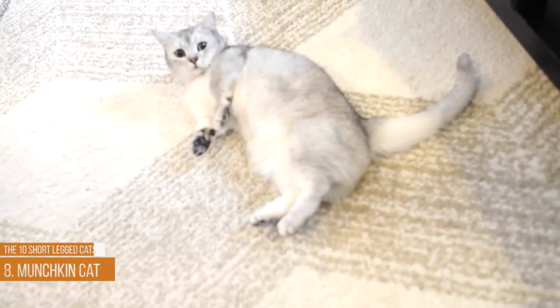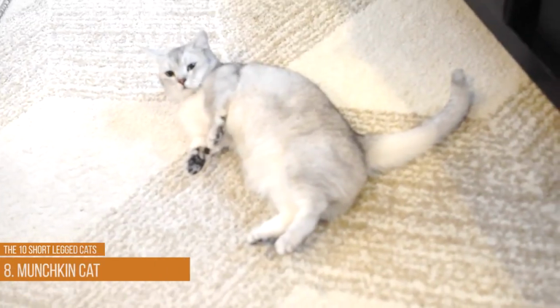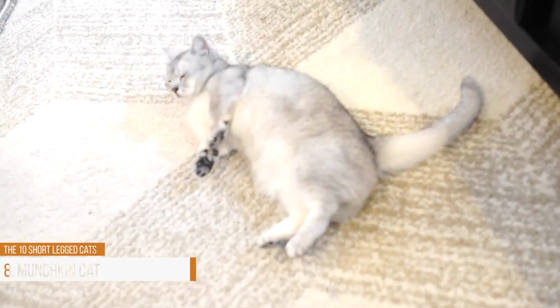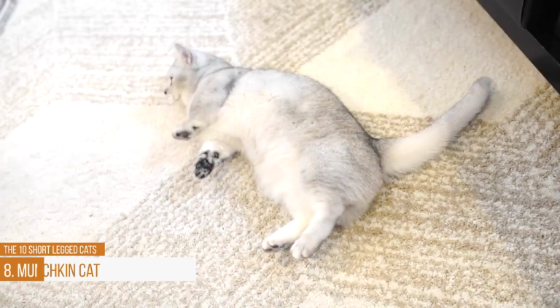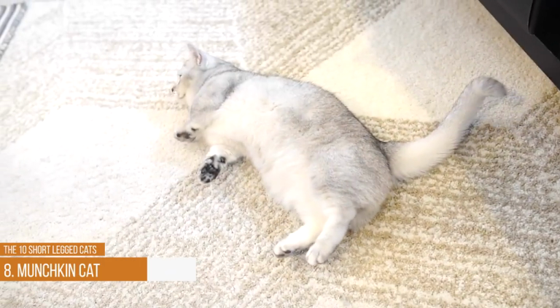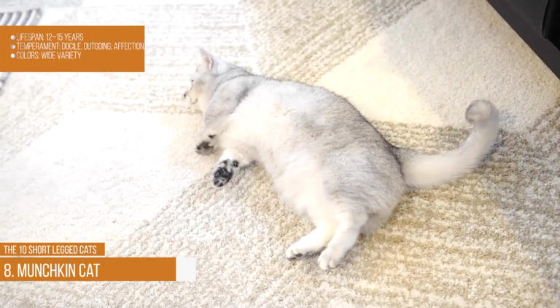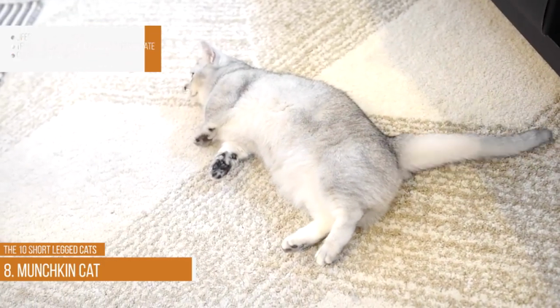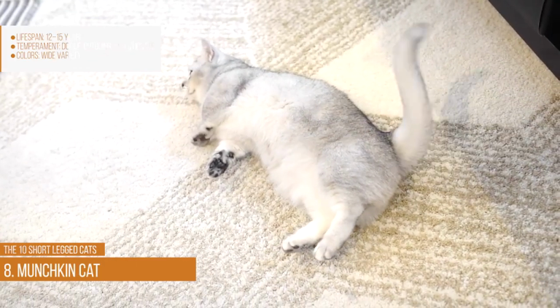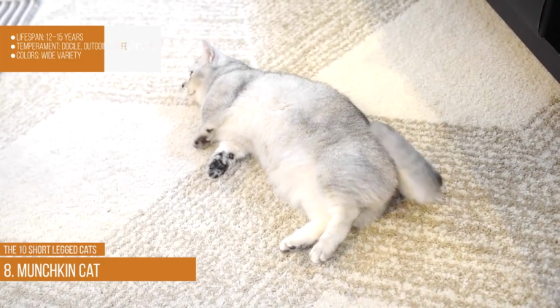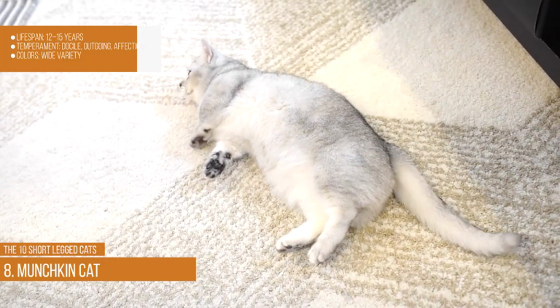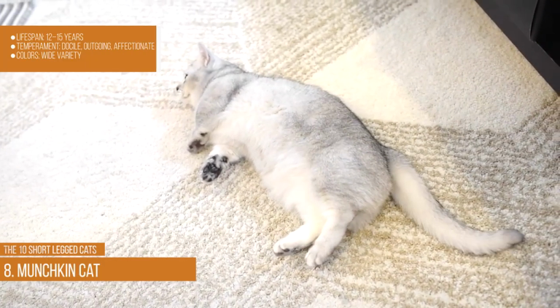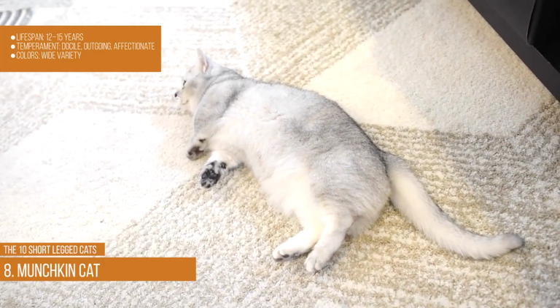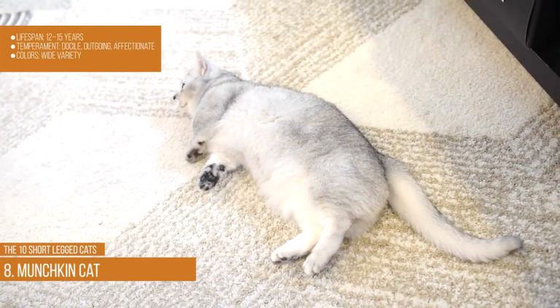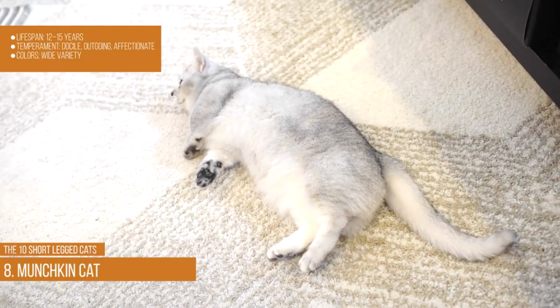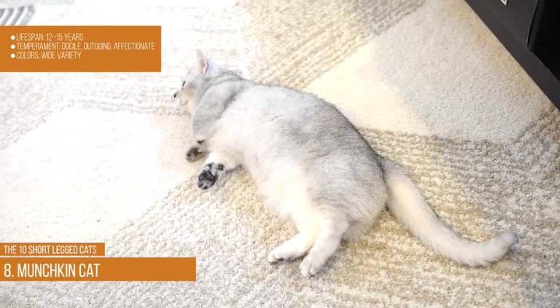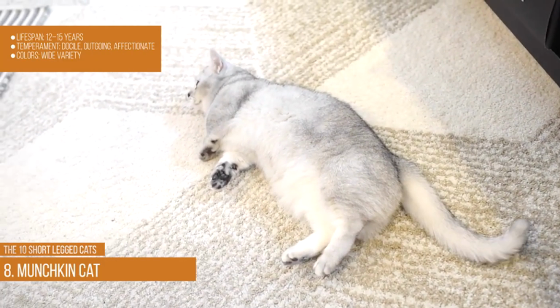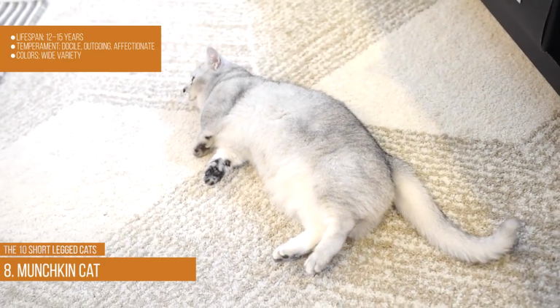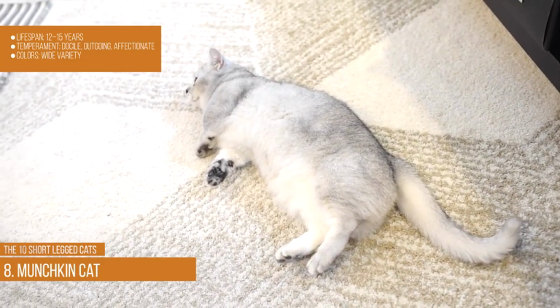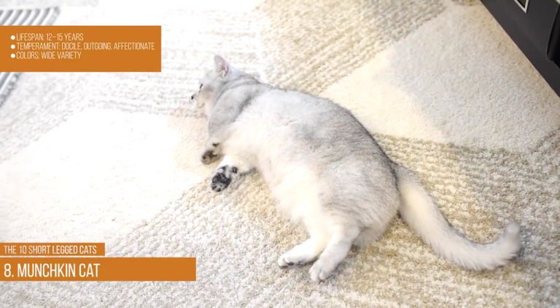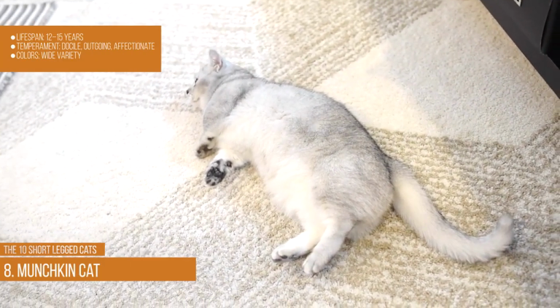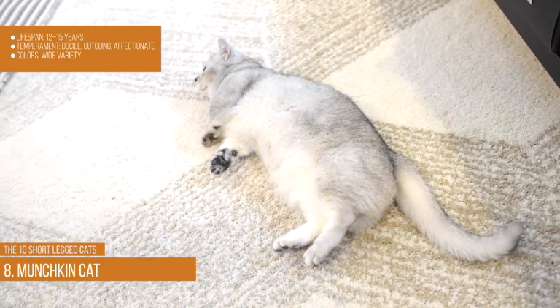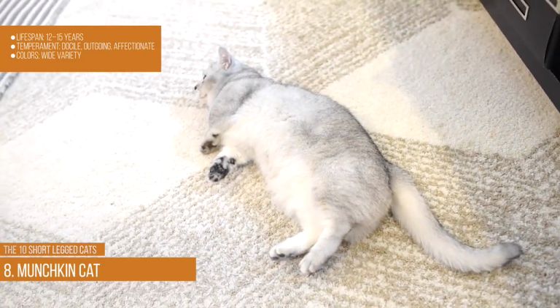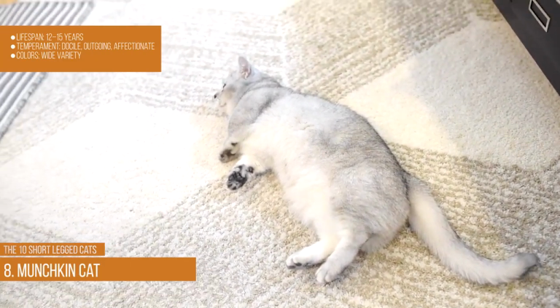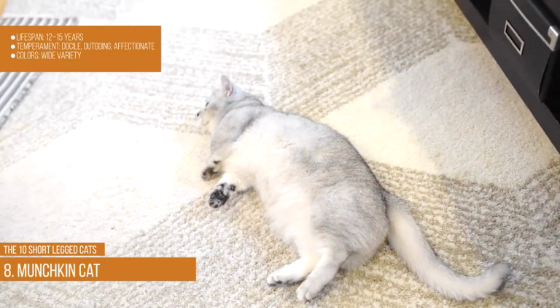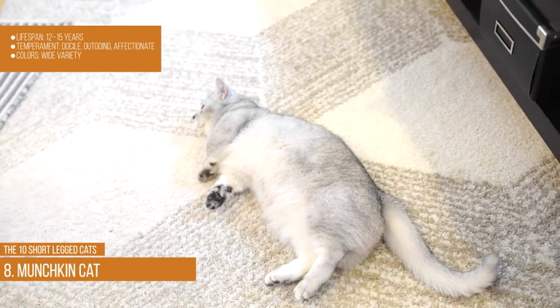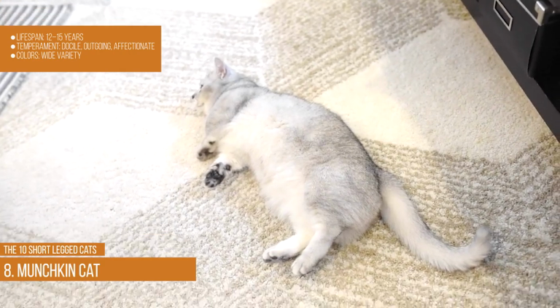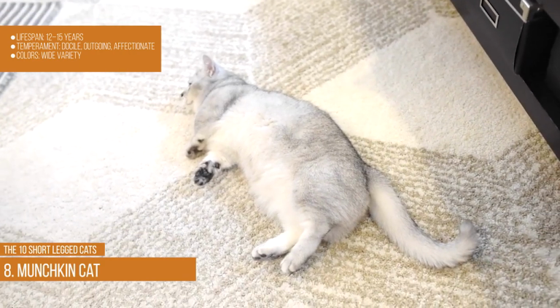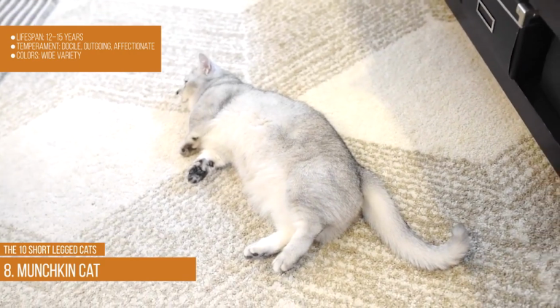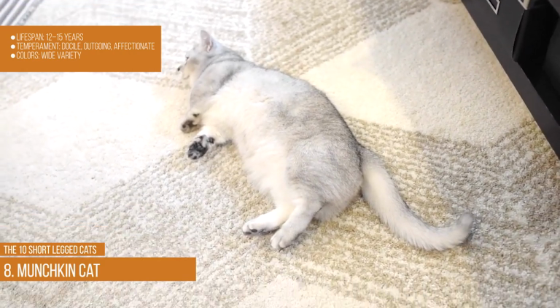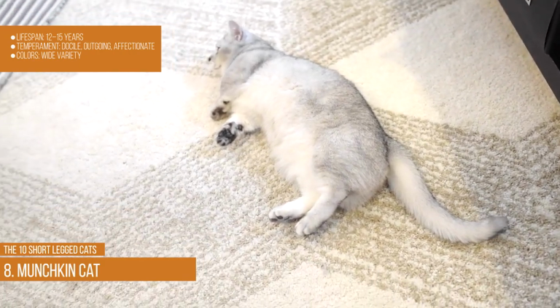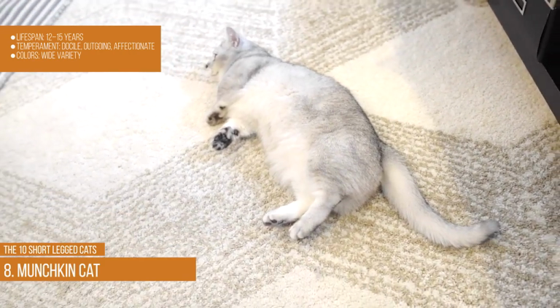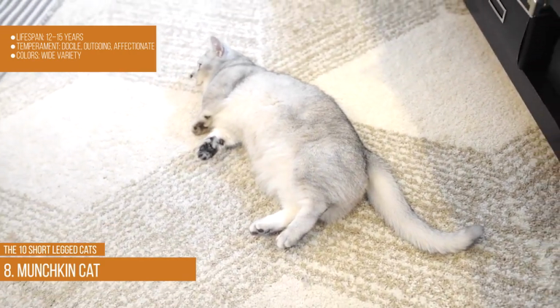Munchkin cat. Lifespan: 12–15 years. Temperament: docile, outgoing, and affectionate. Colors: wide variety.